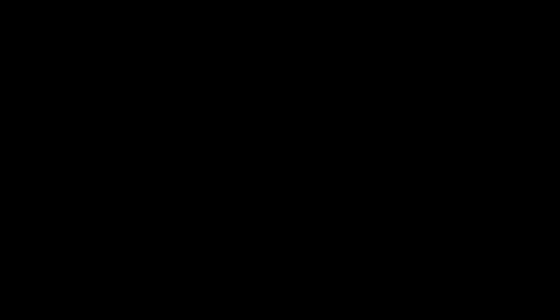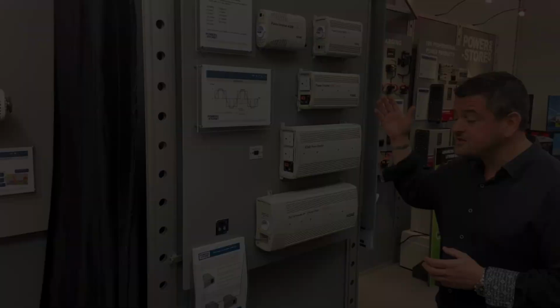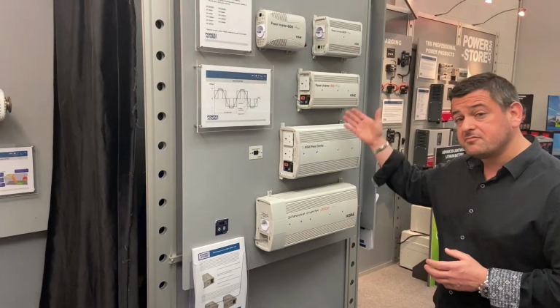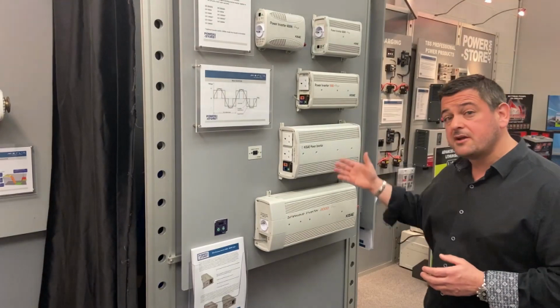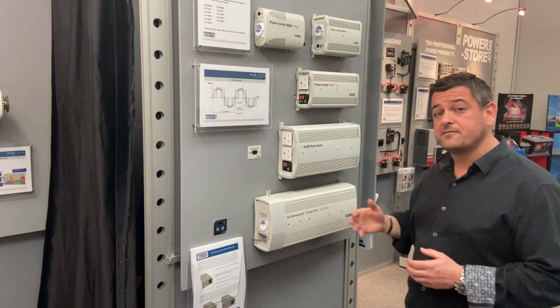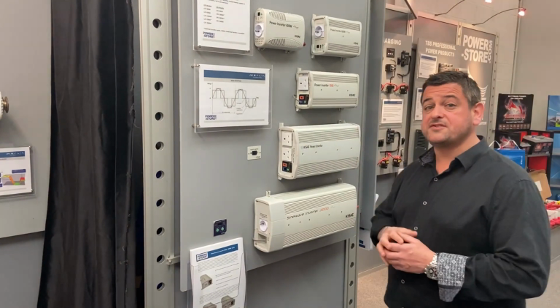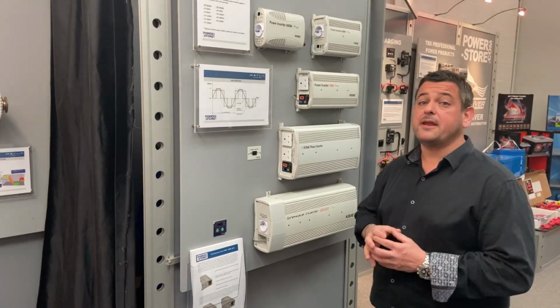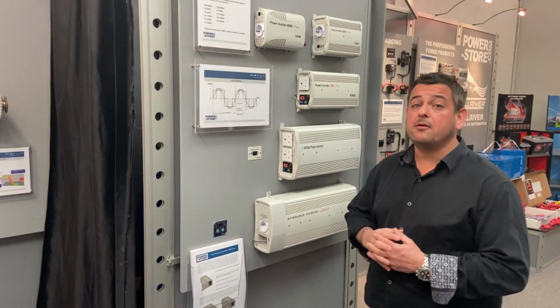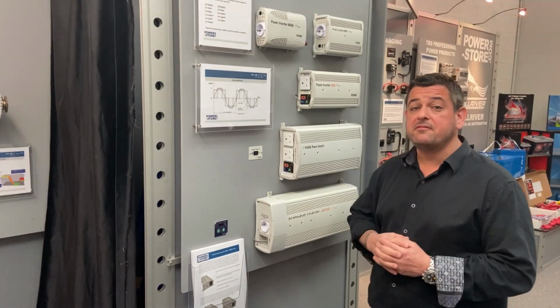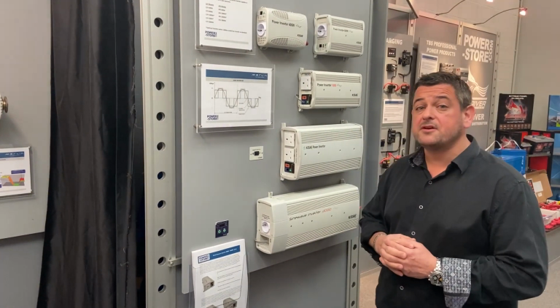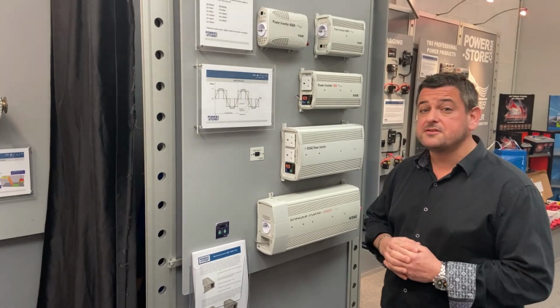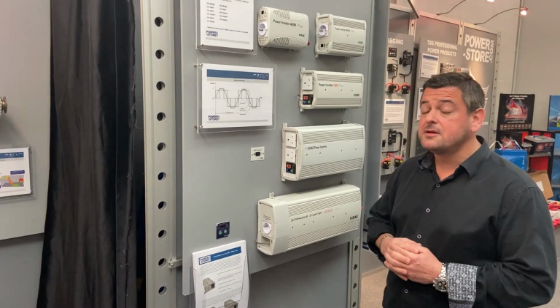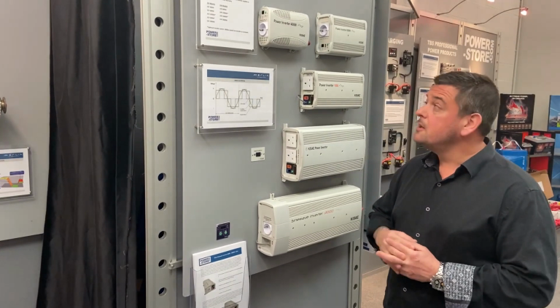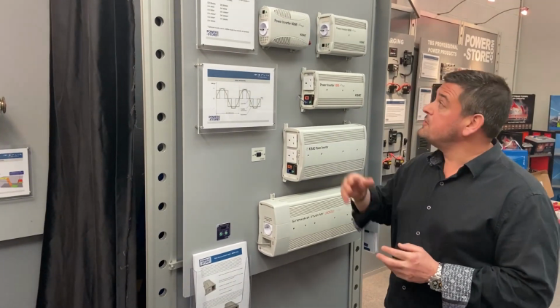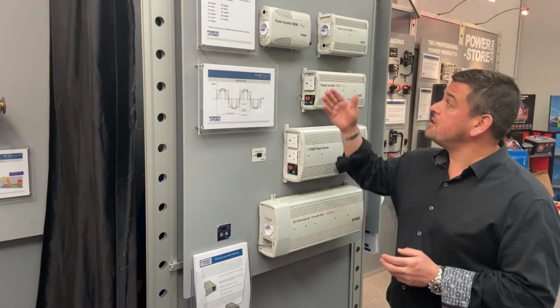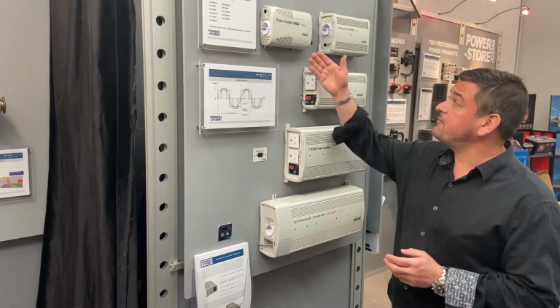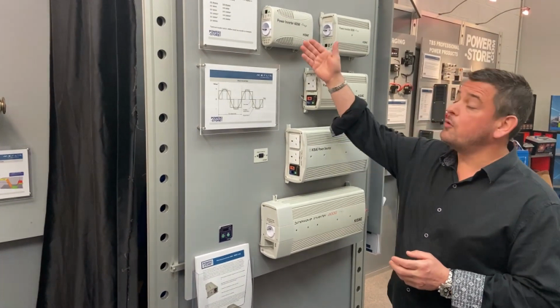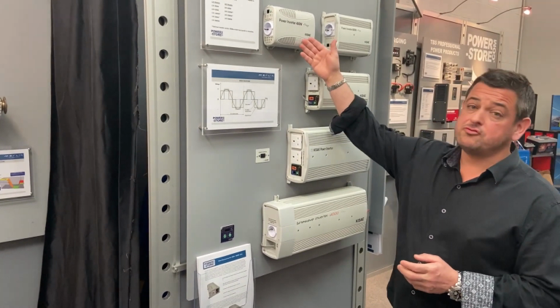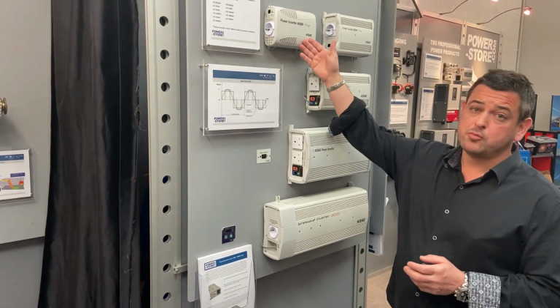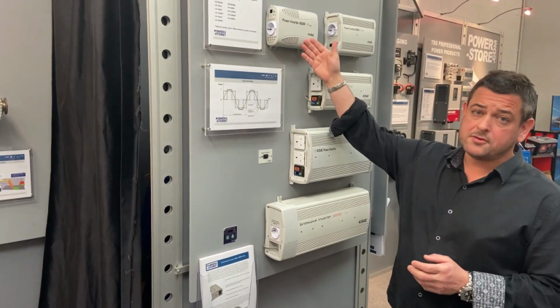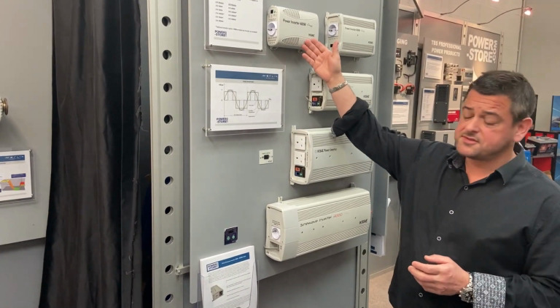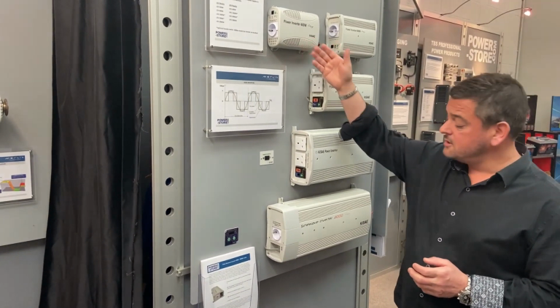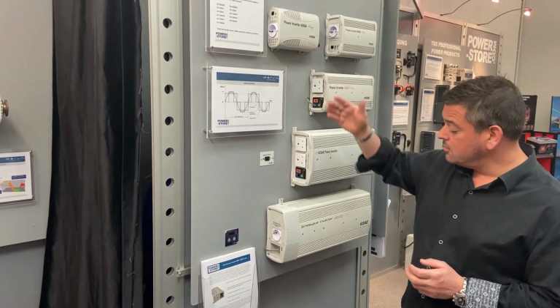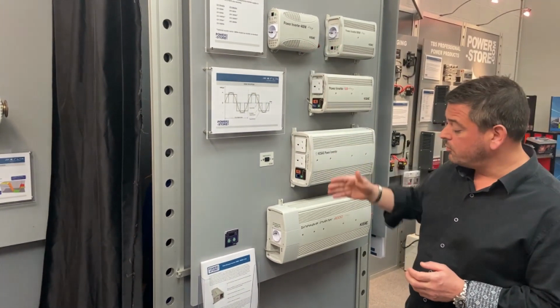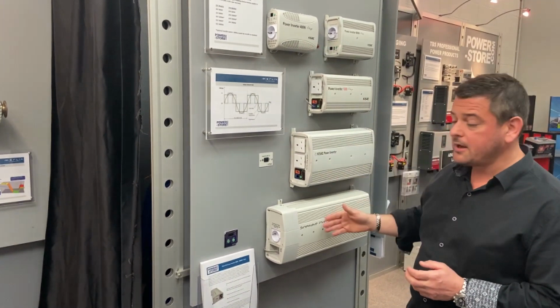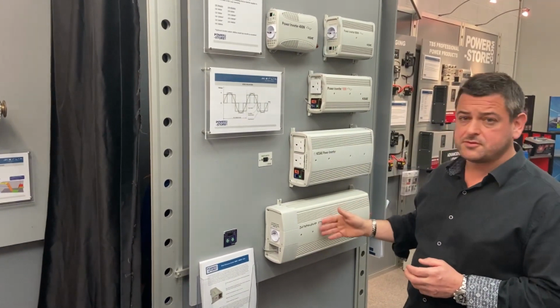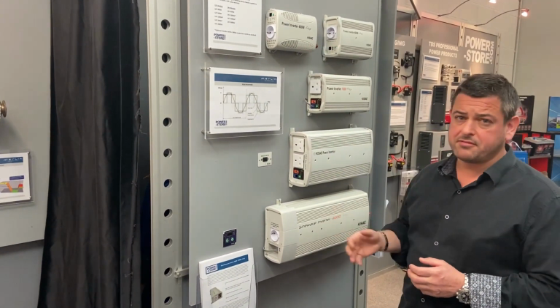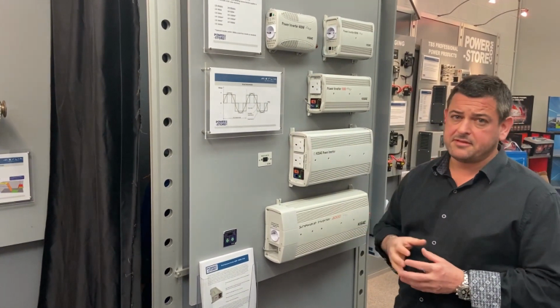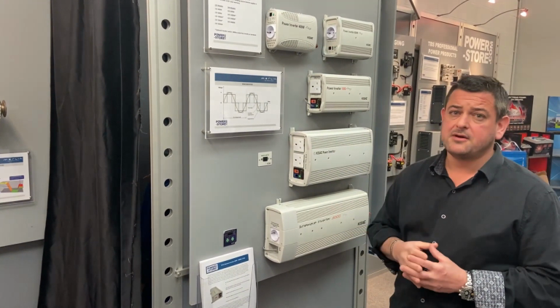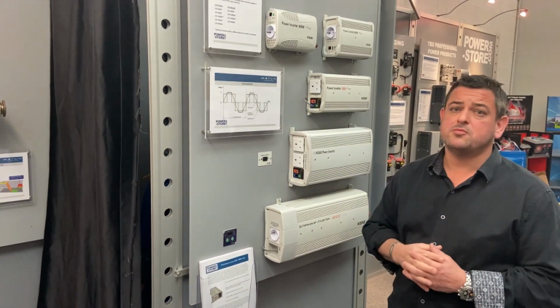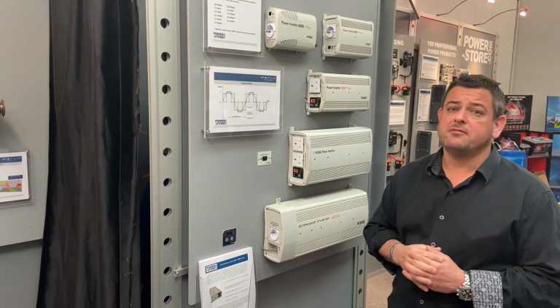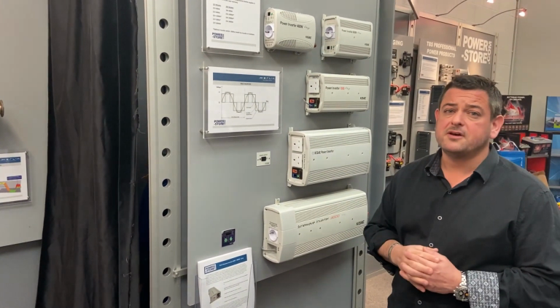This is the range of our standalone inverters. We start at 400 watts all the way up to a 3000 watt inverter.